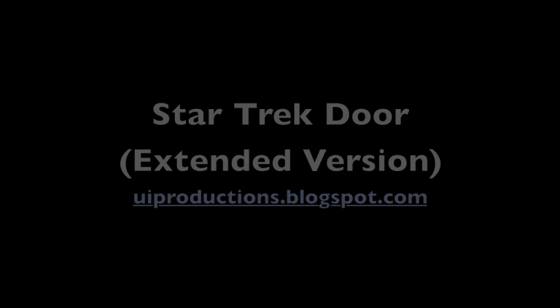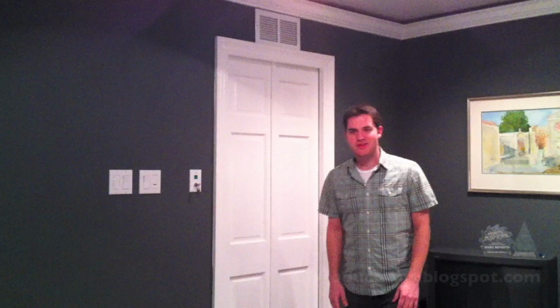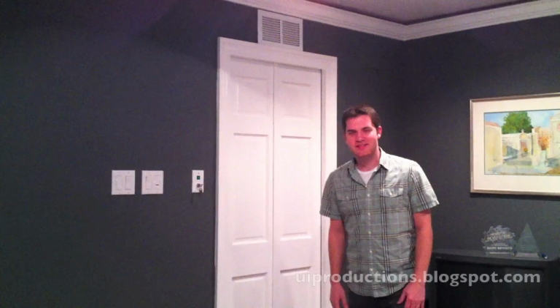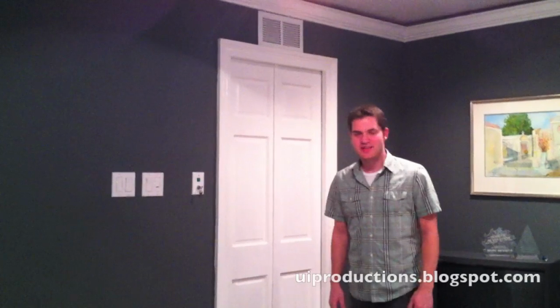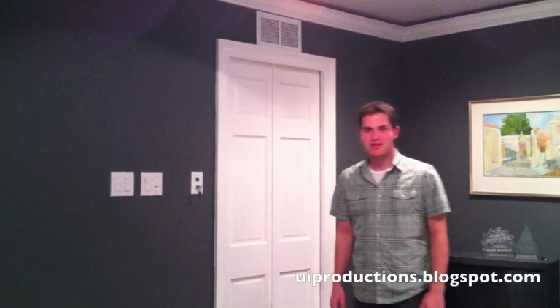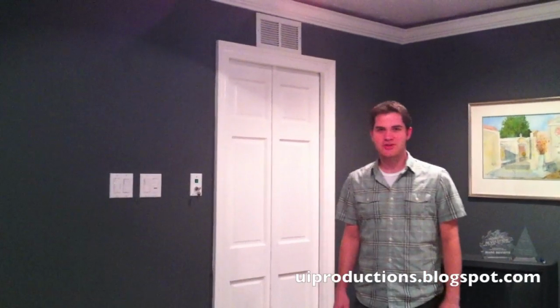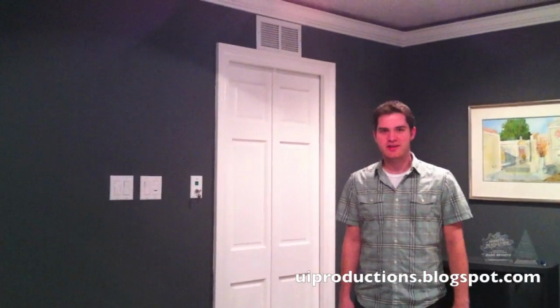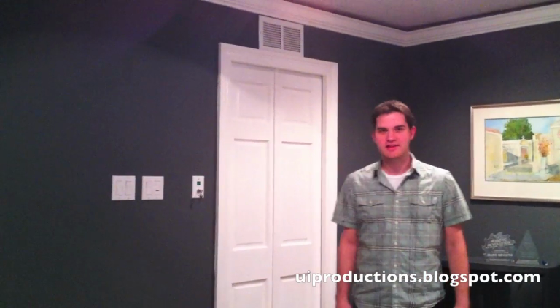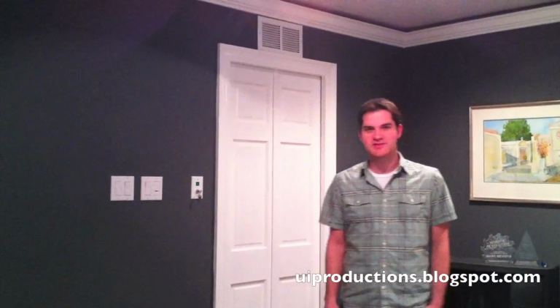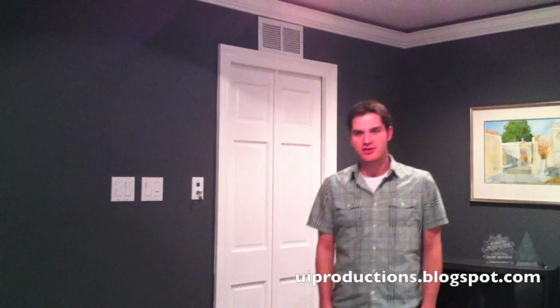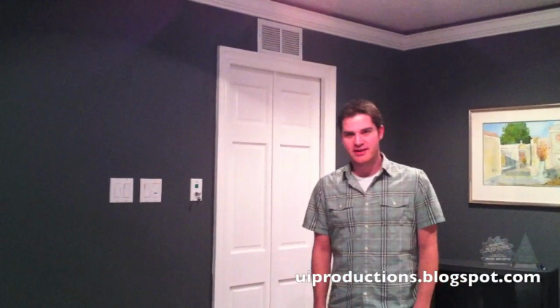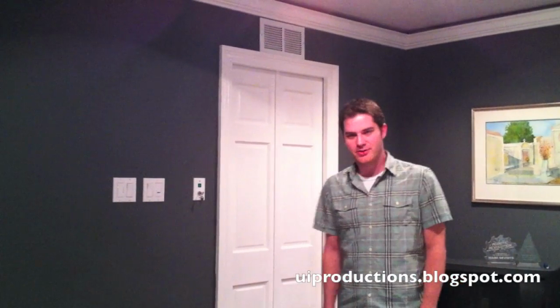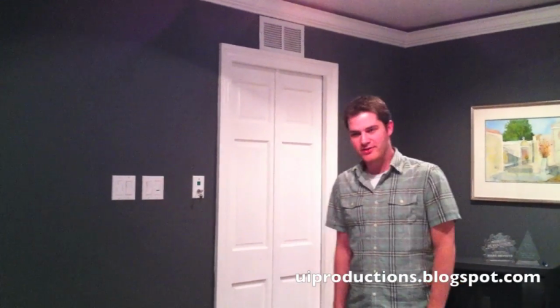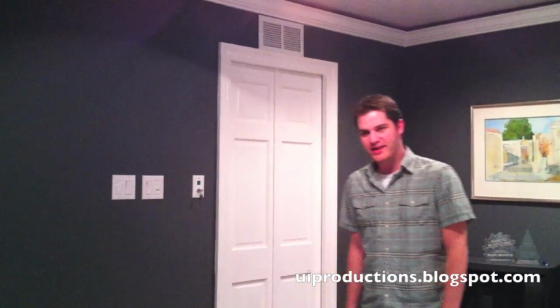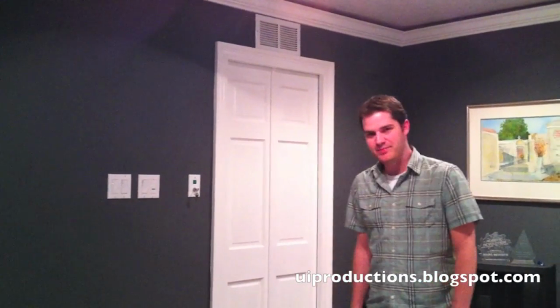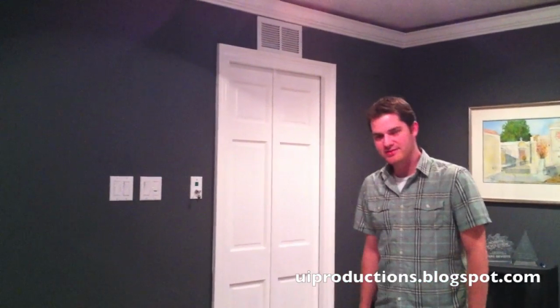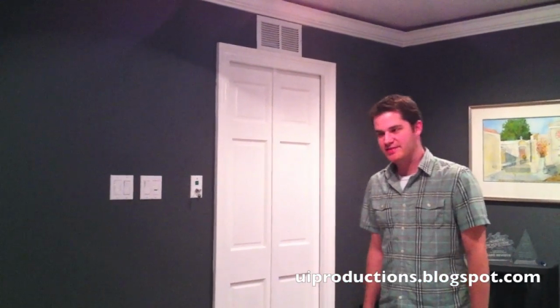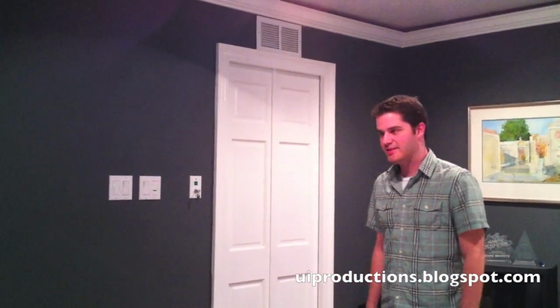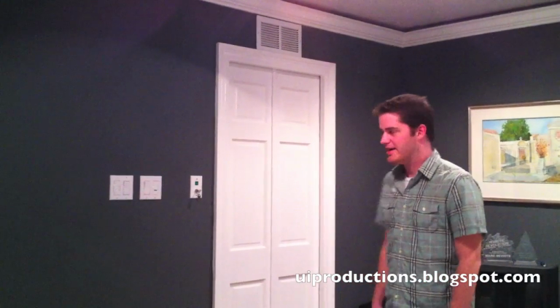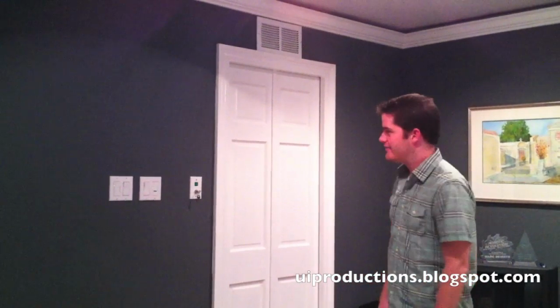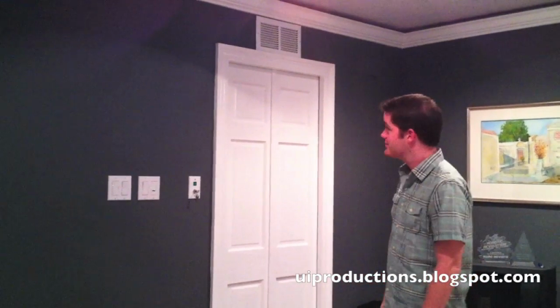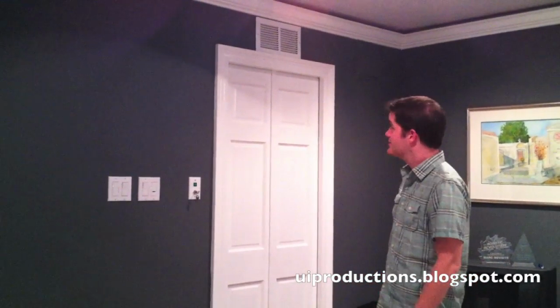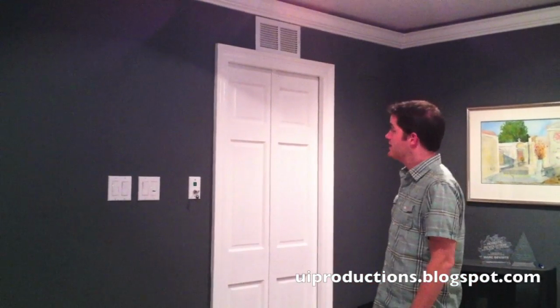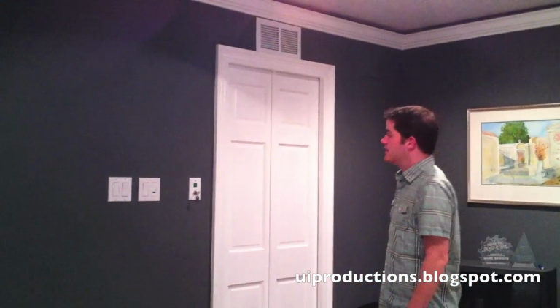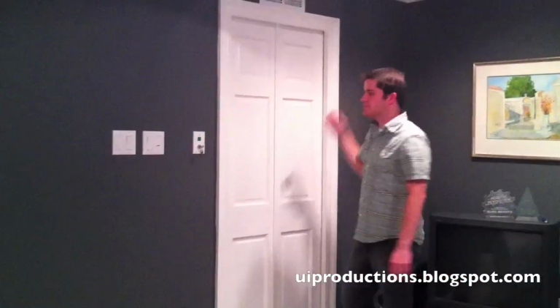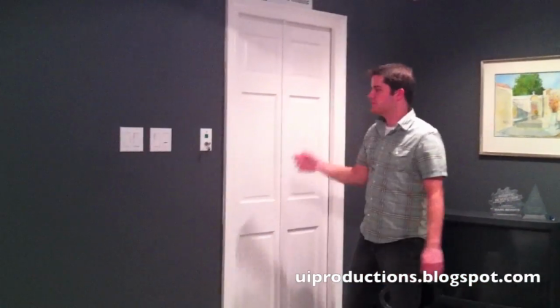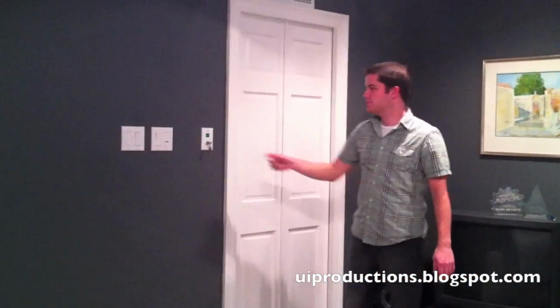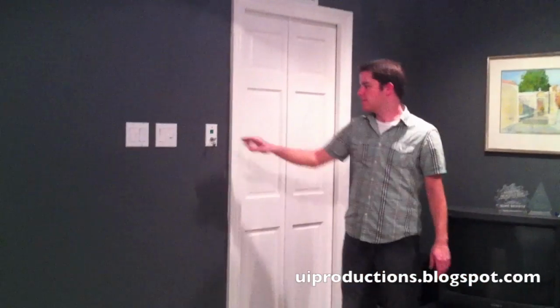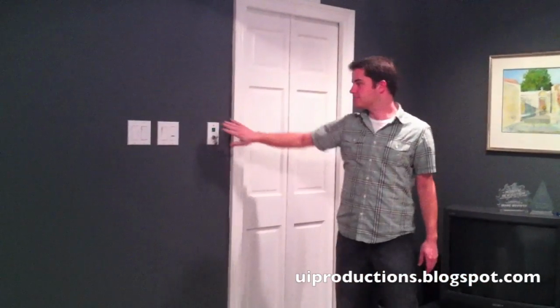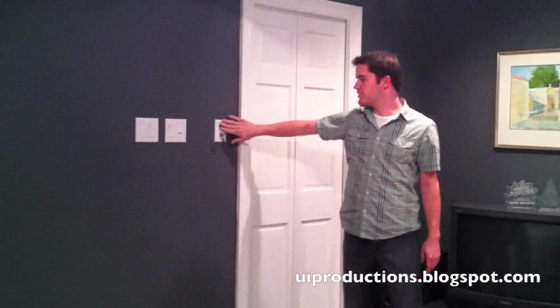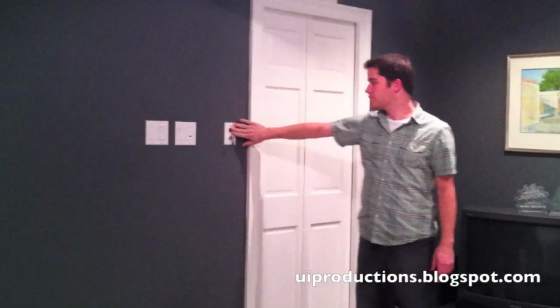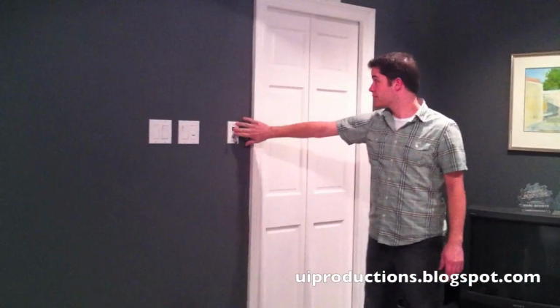This is a video showing the Star Trek door that I built in my house. This is what you press to open the door.